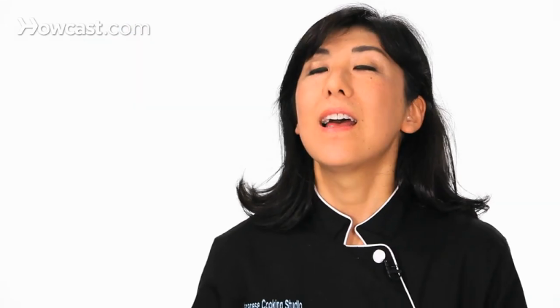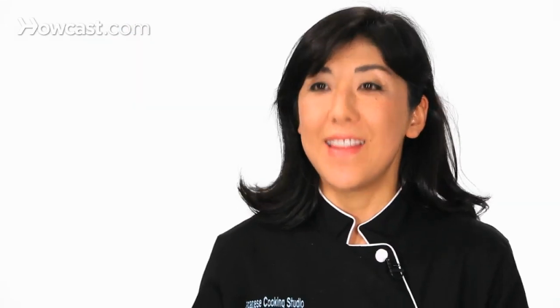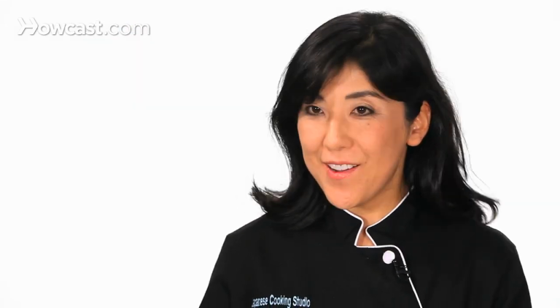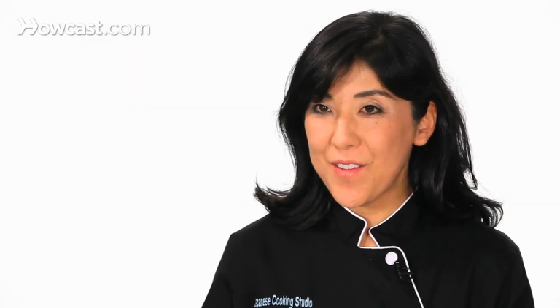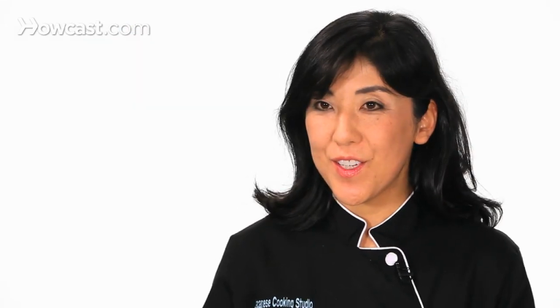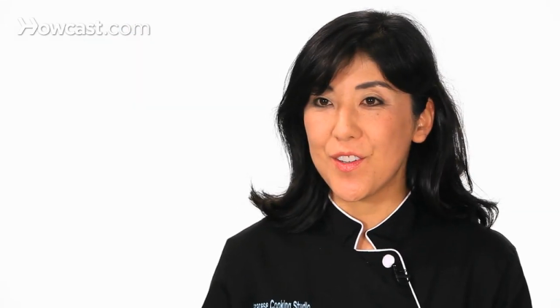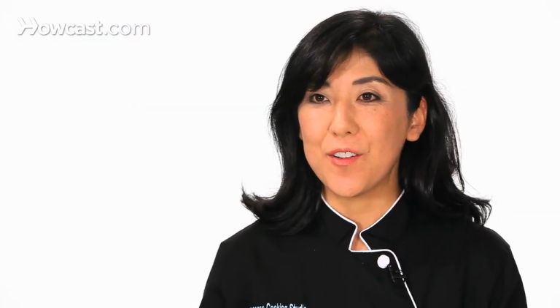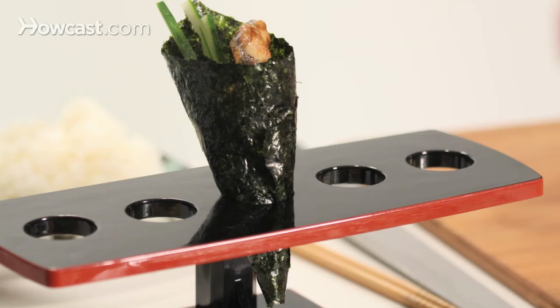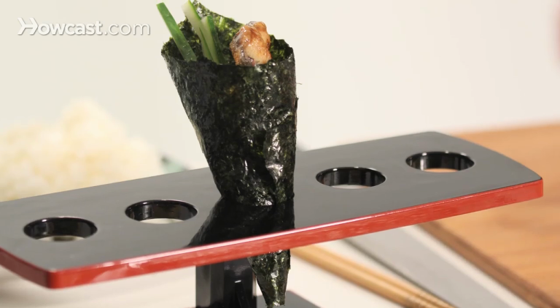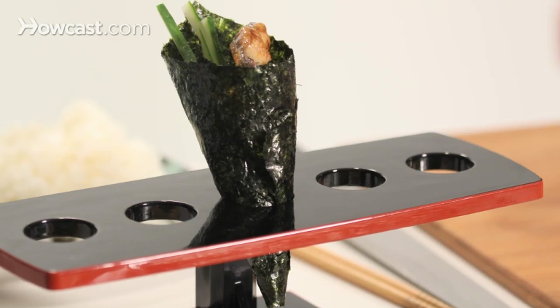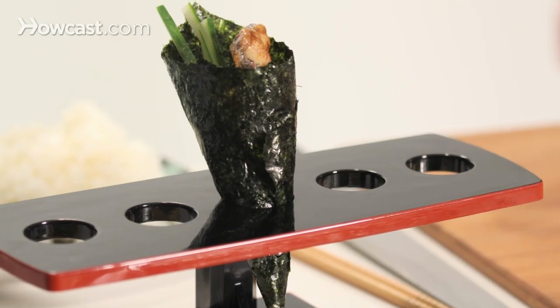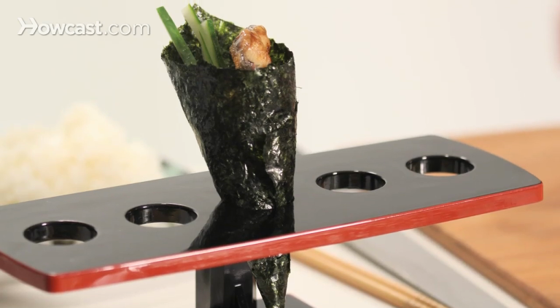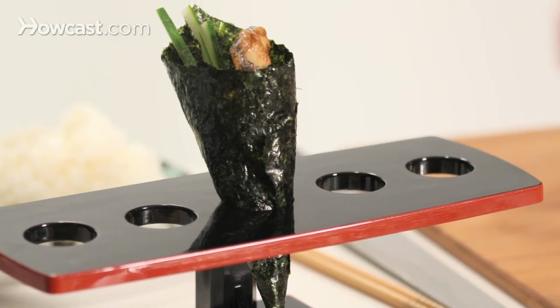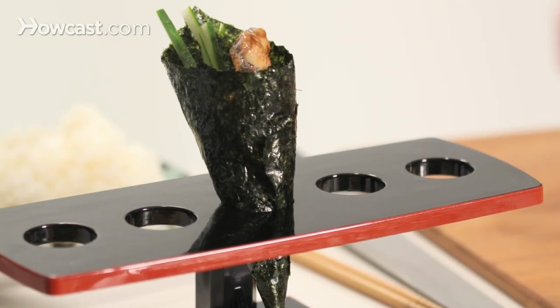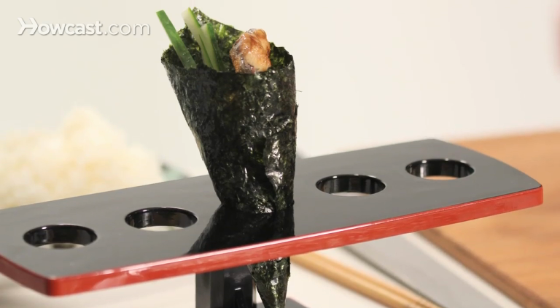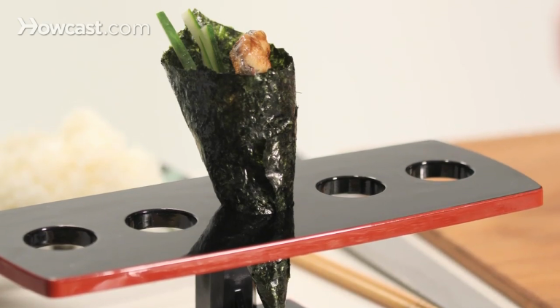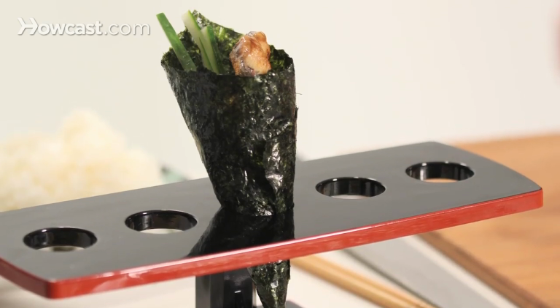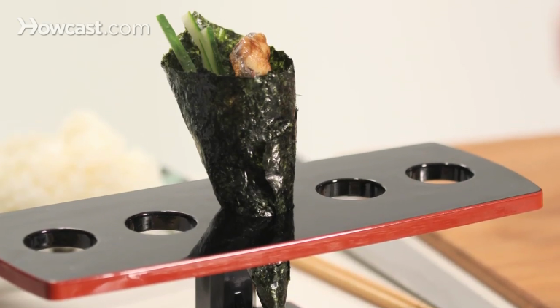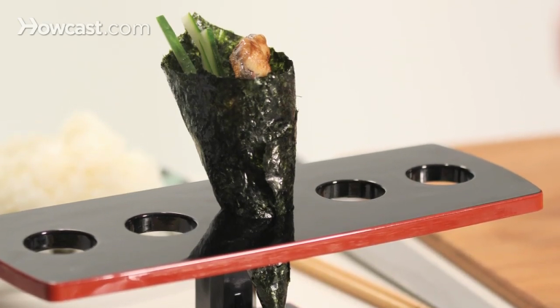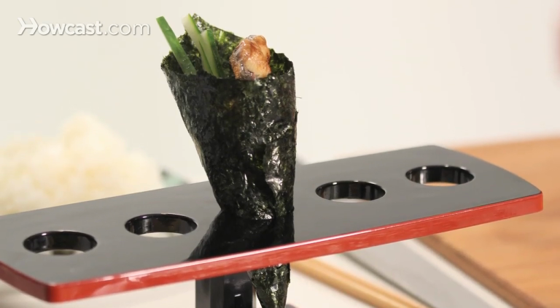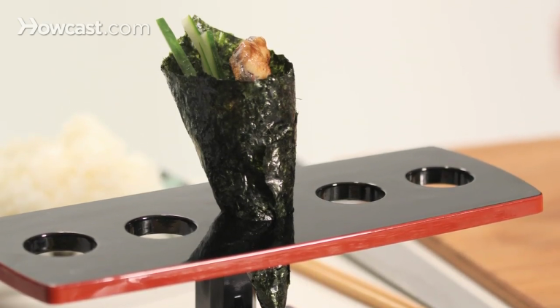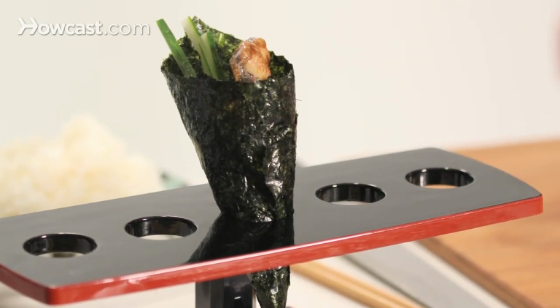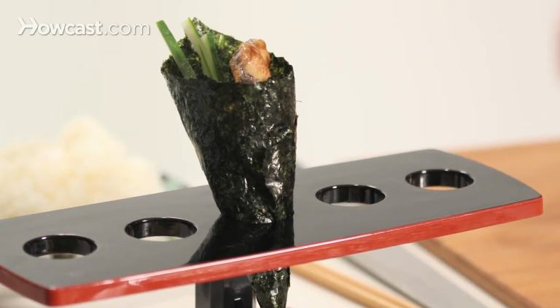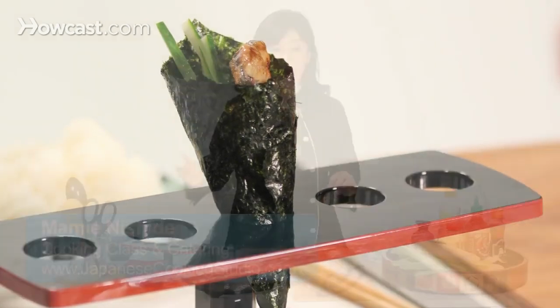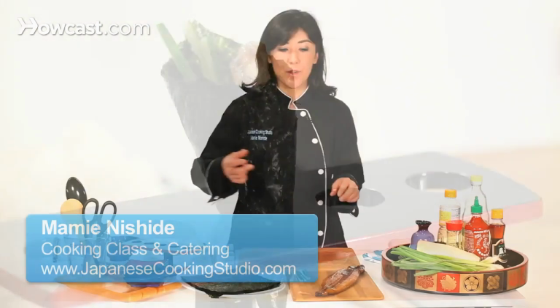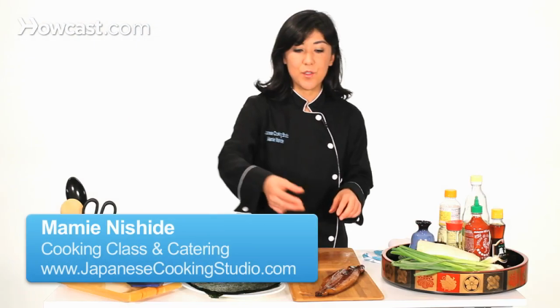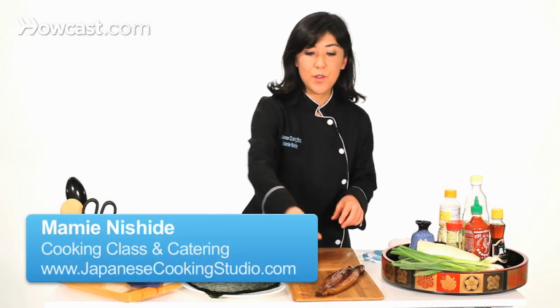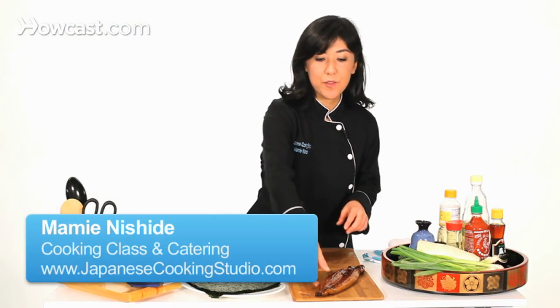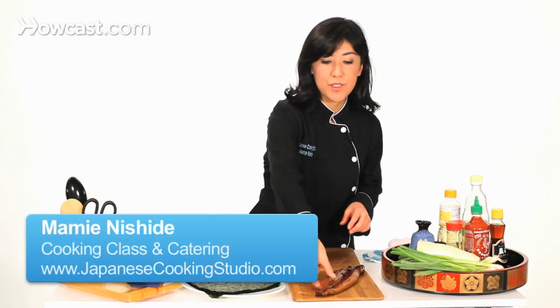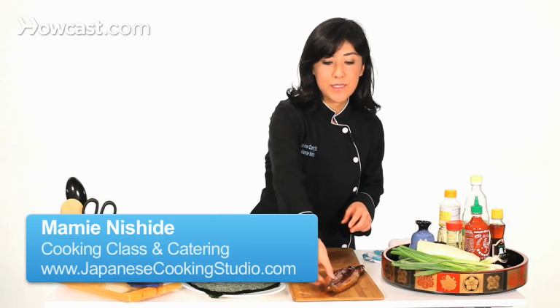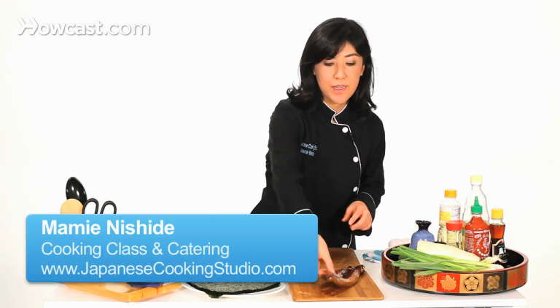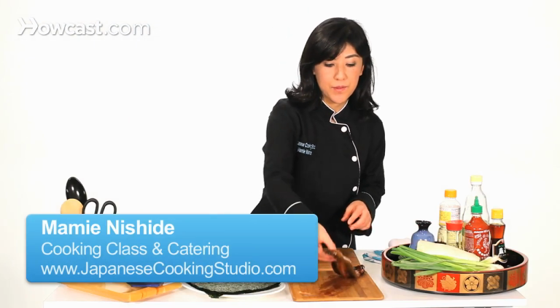Now, I'm going to show you how to make a cone-shaped hand roll. I have eel and cucumber. I'm going to show you how to slice eel.